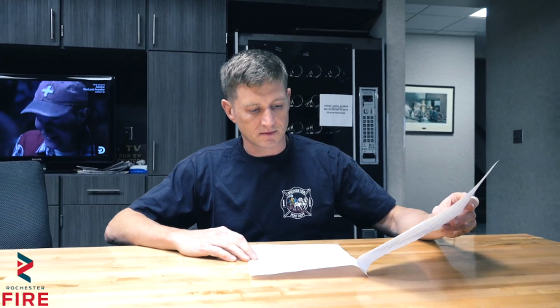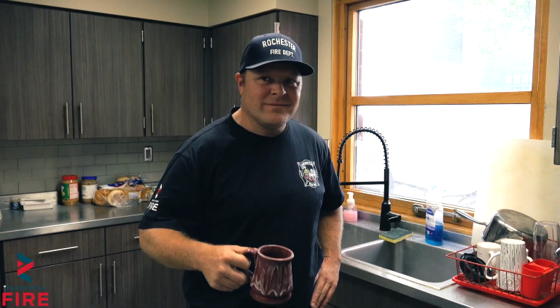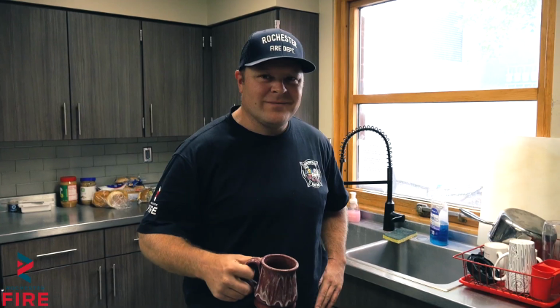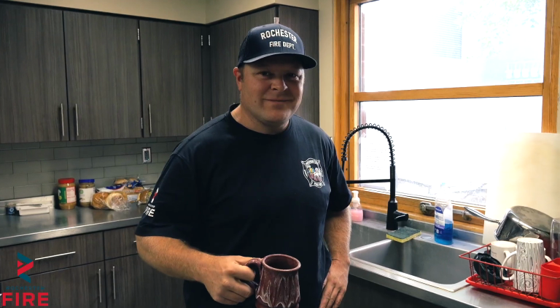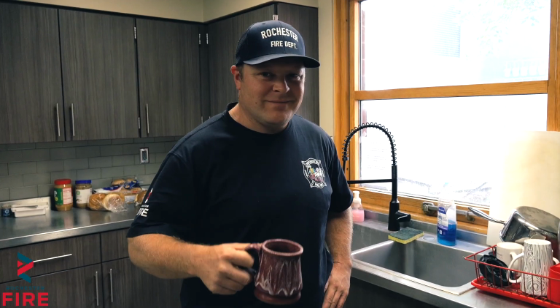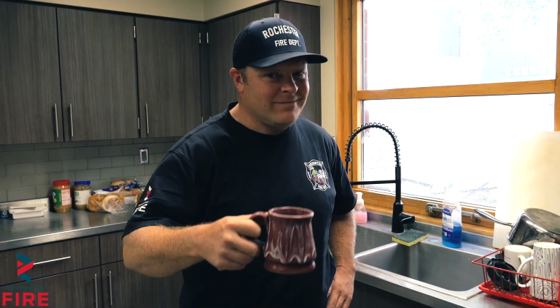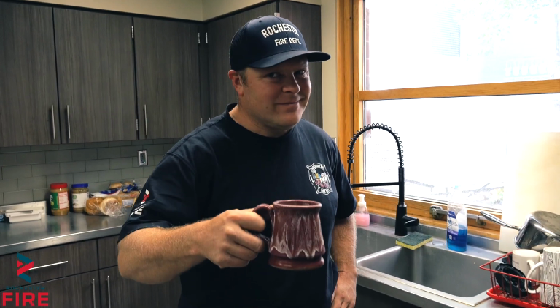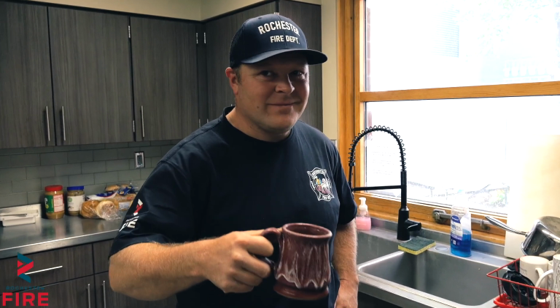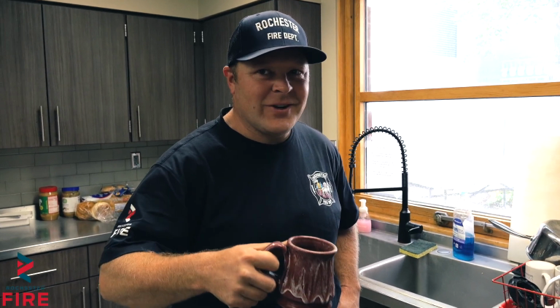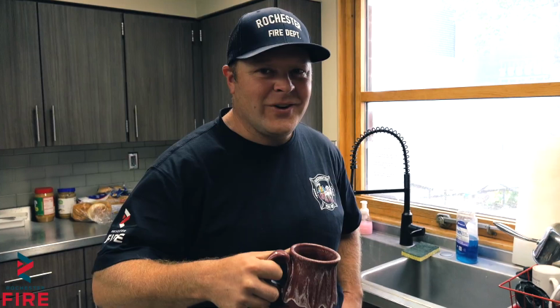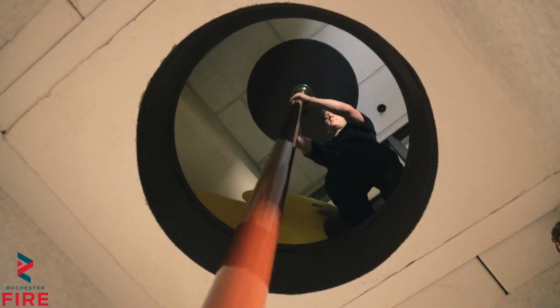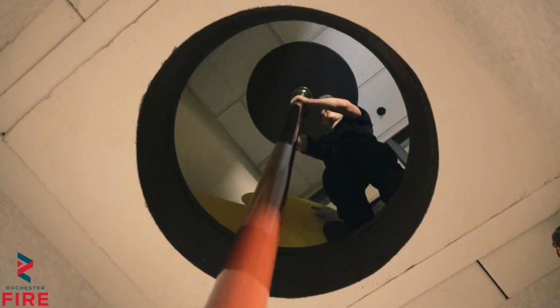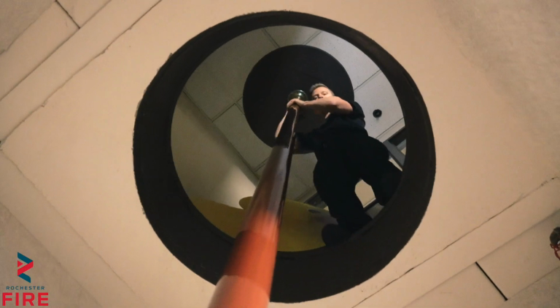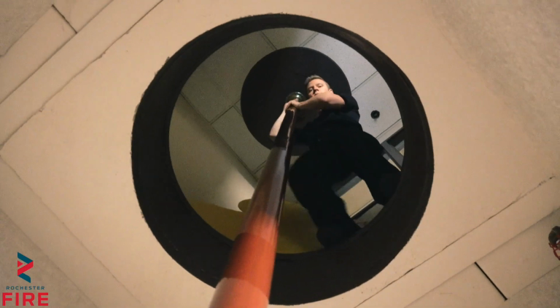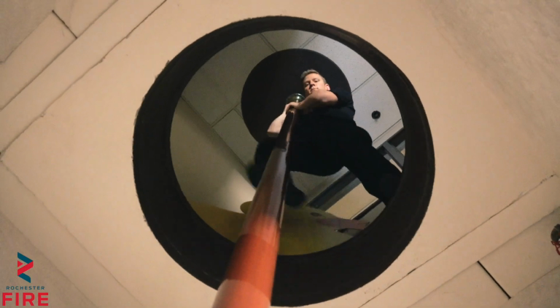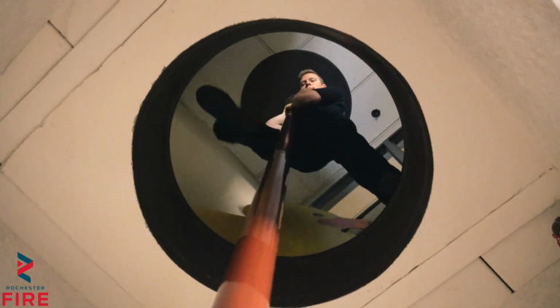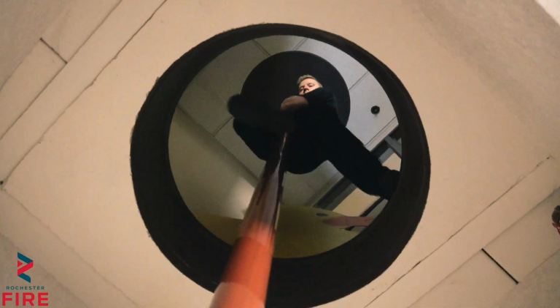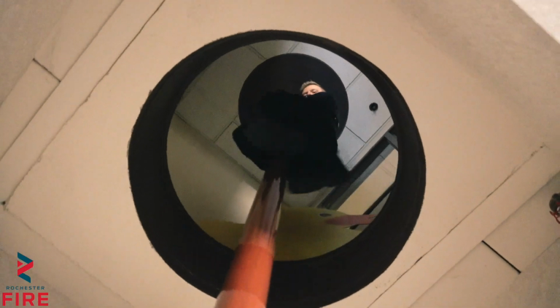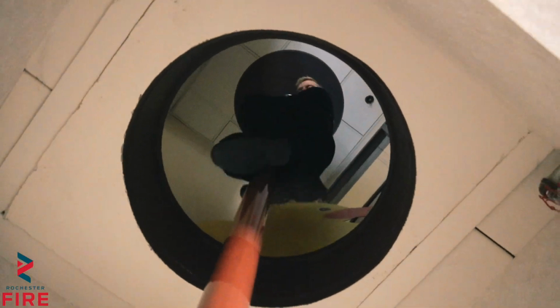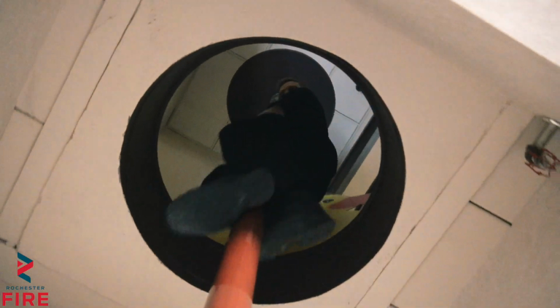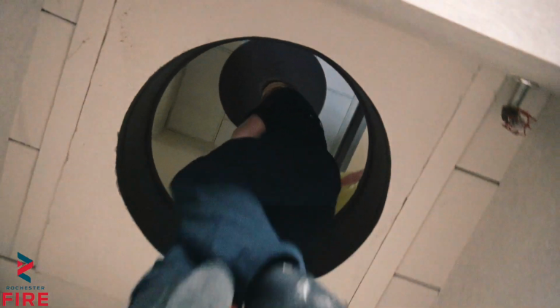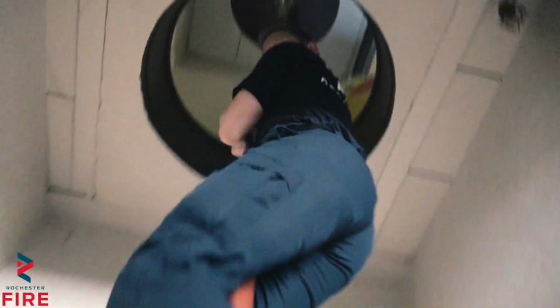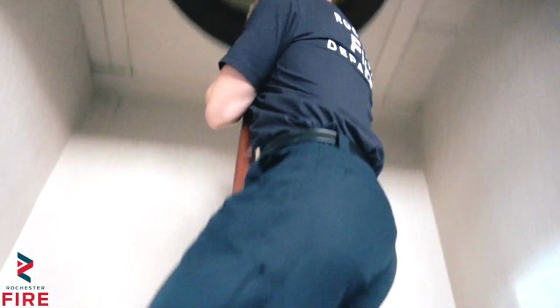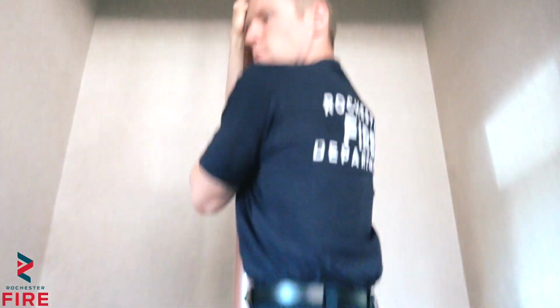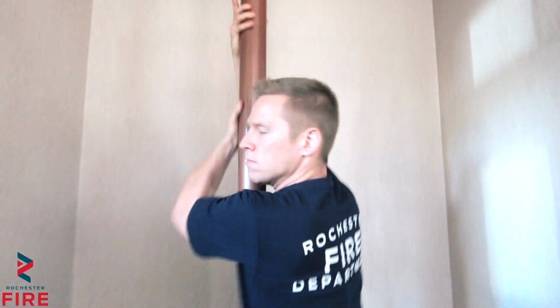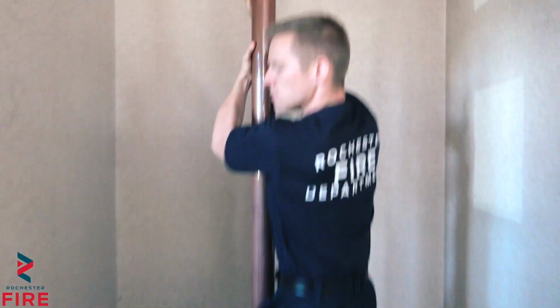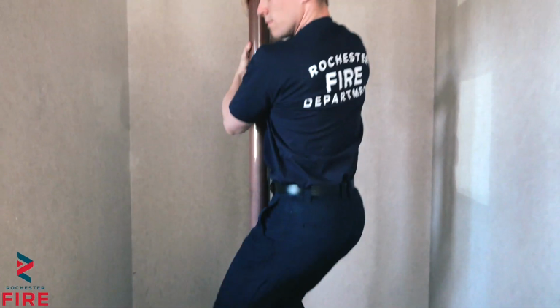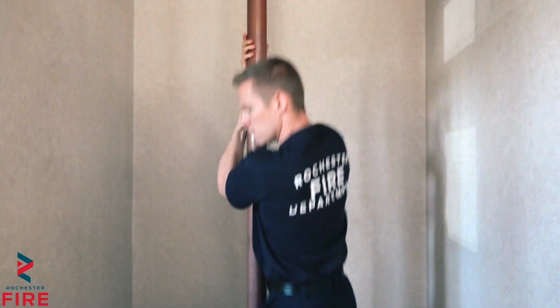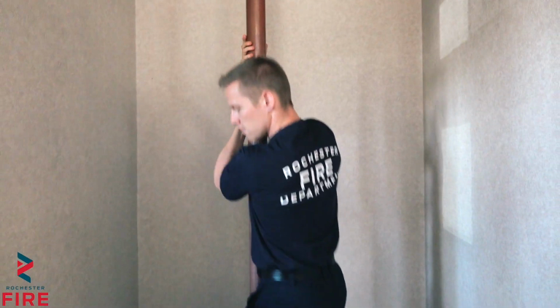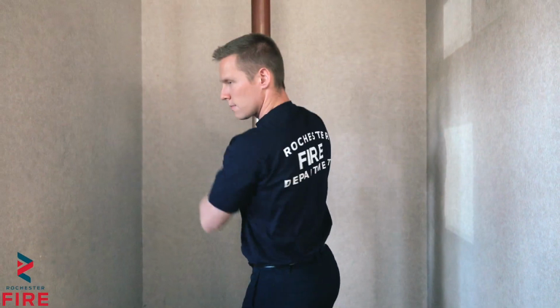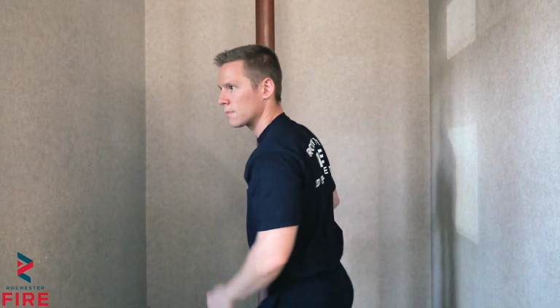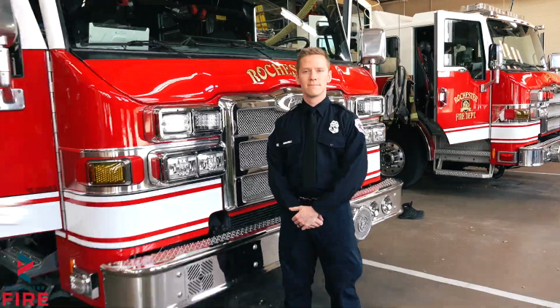We eat, sleep, train, and exercise here. We work 24-hour shifts from 8 a.m. to 8 a.m. the next day.